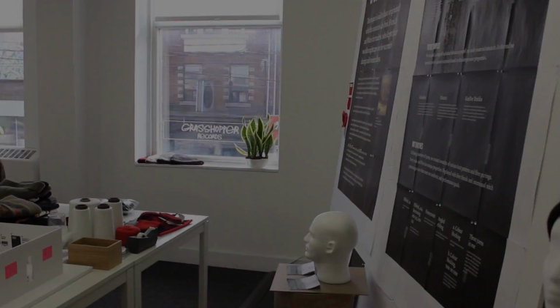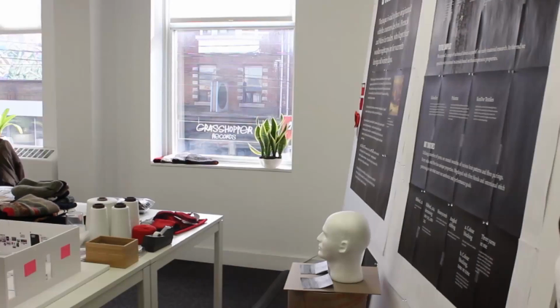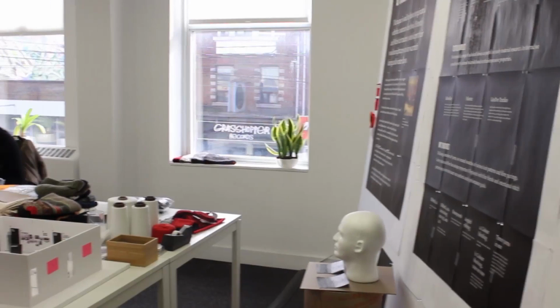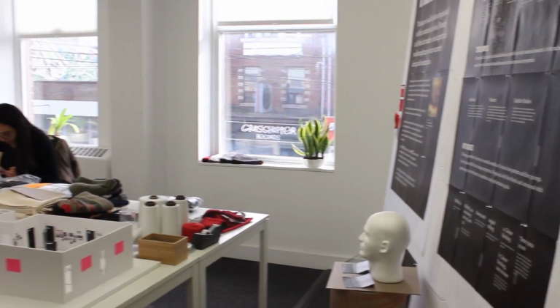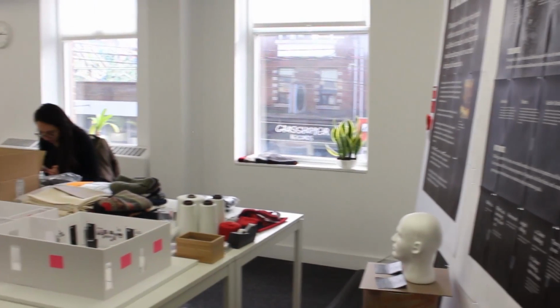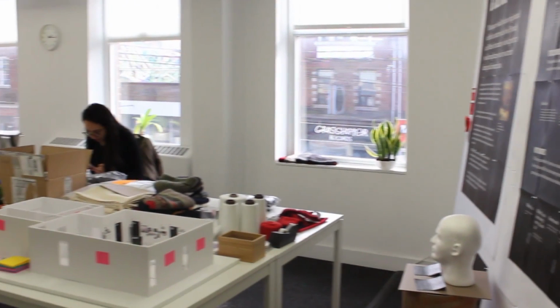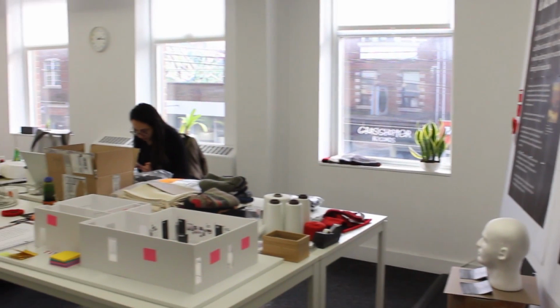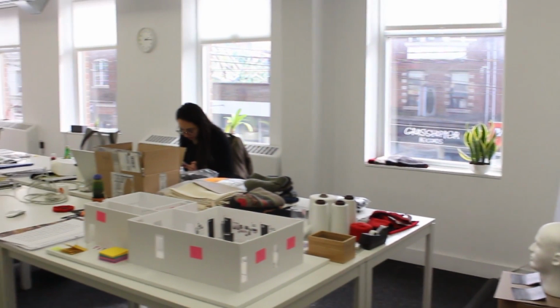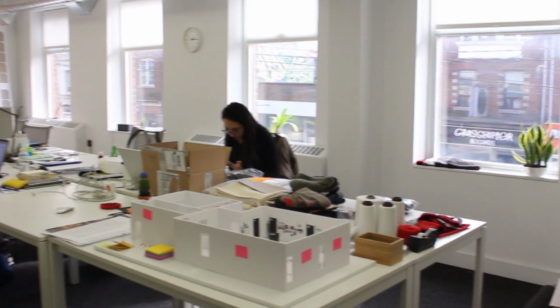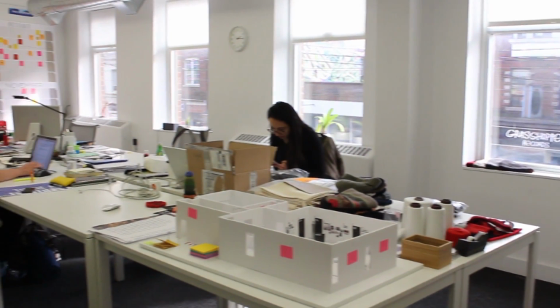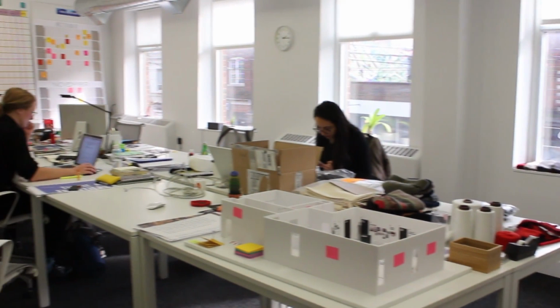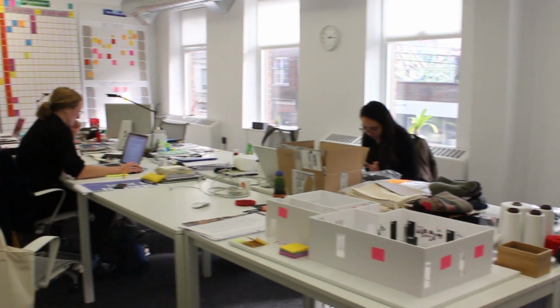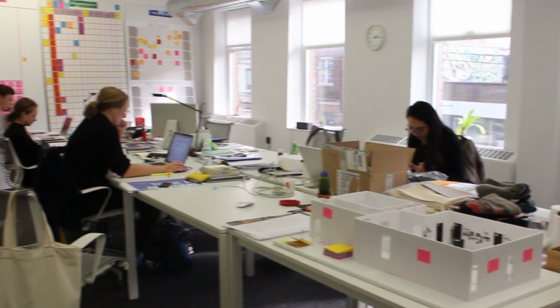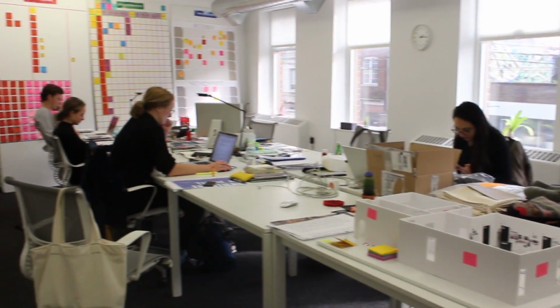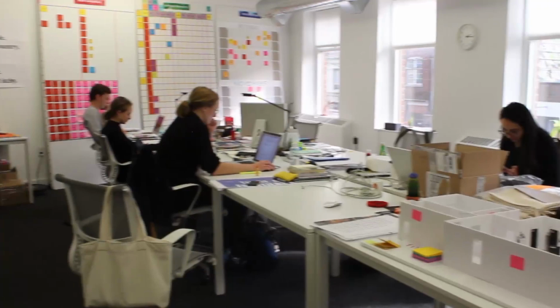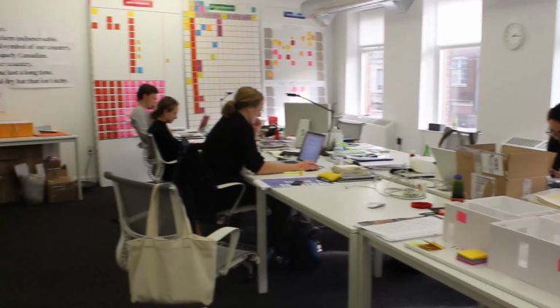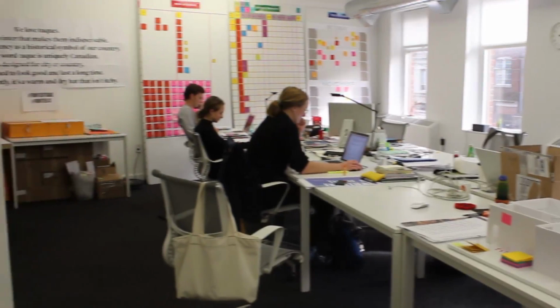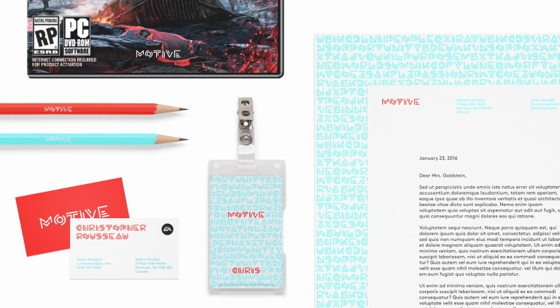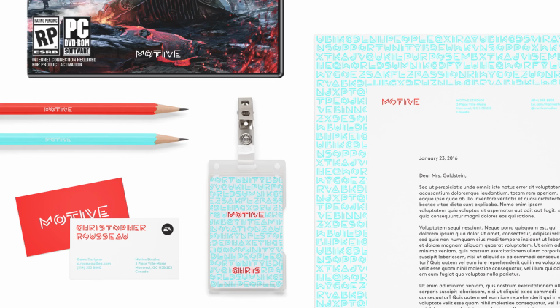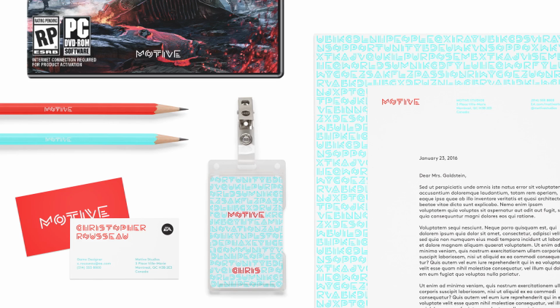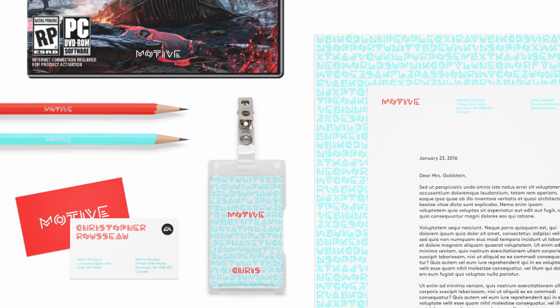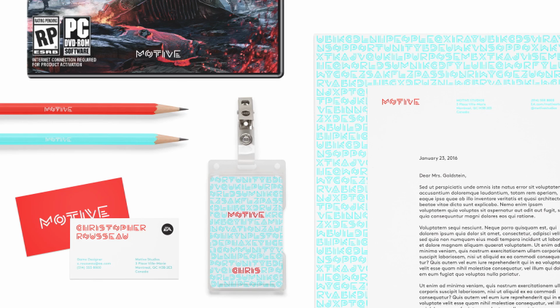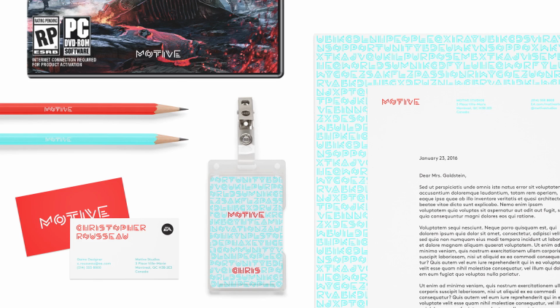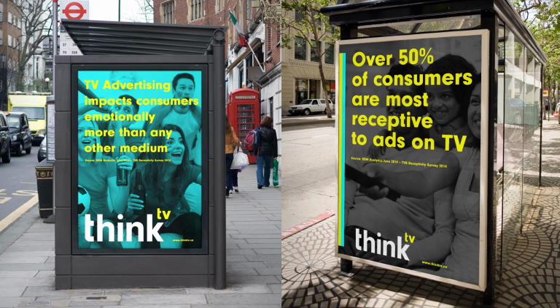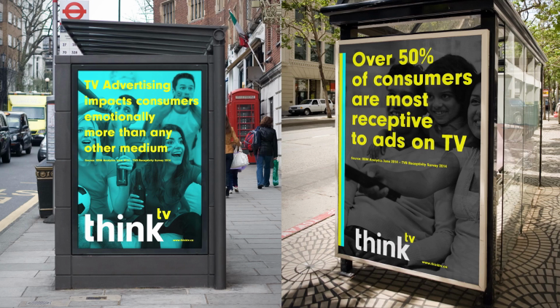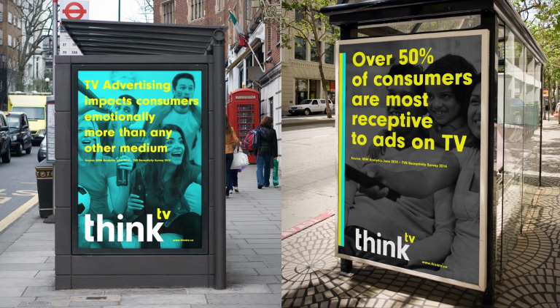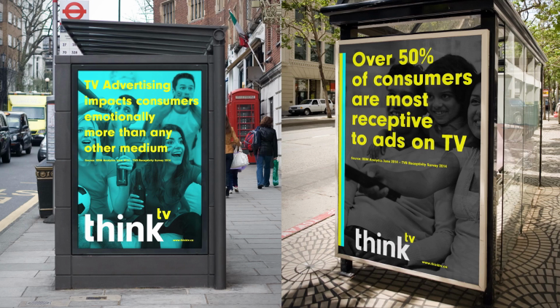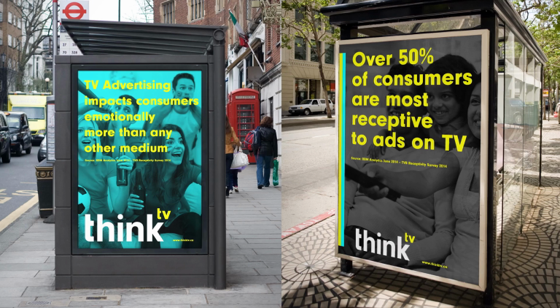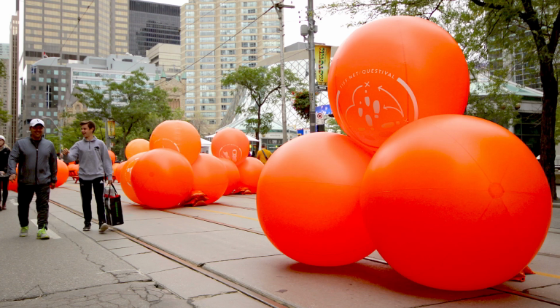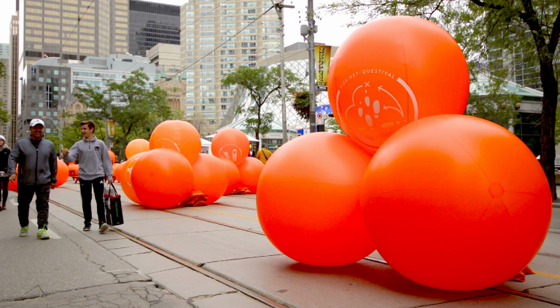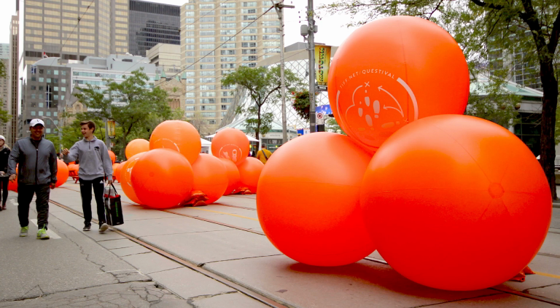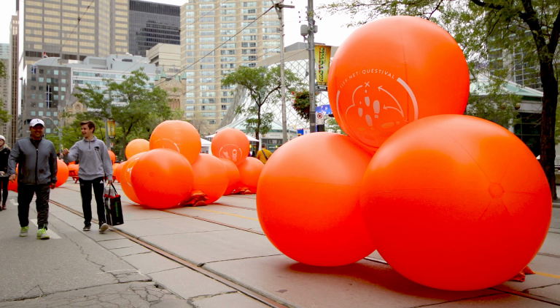Frontier Design is a Toronto design studio. We work in branding, graphic design, and spatial design as well.